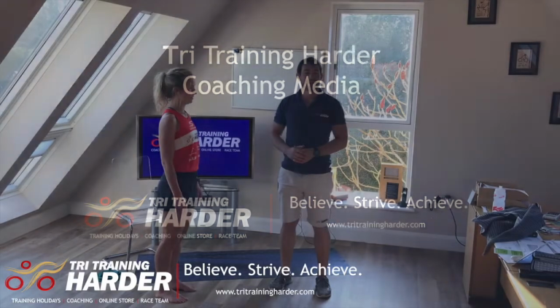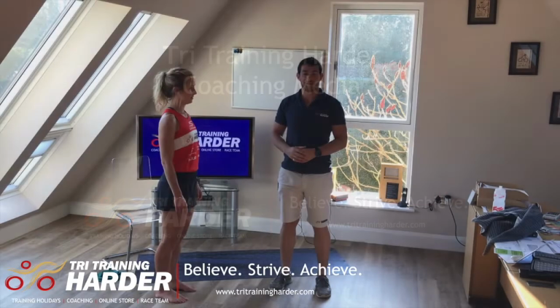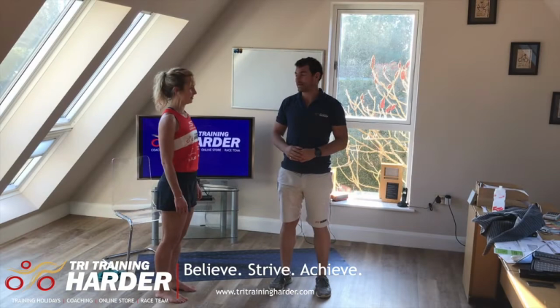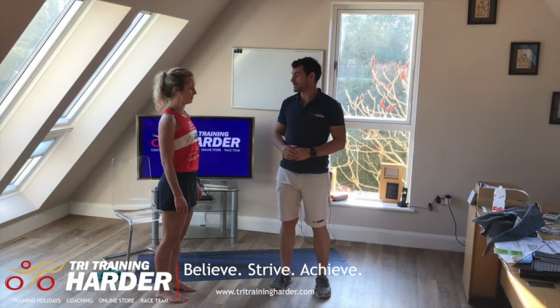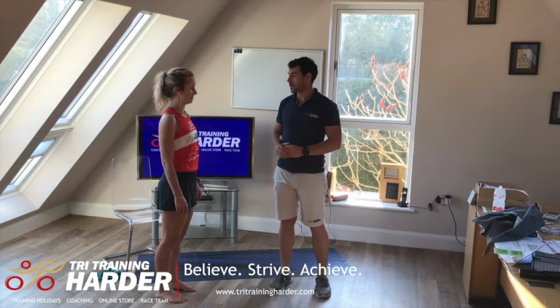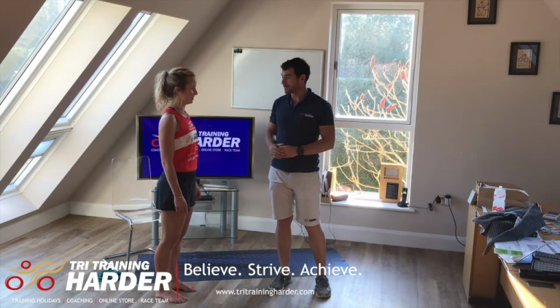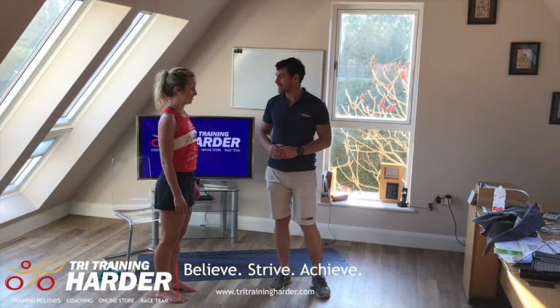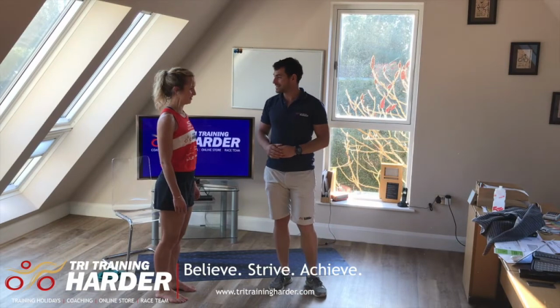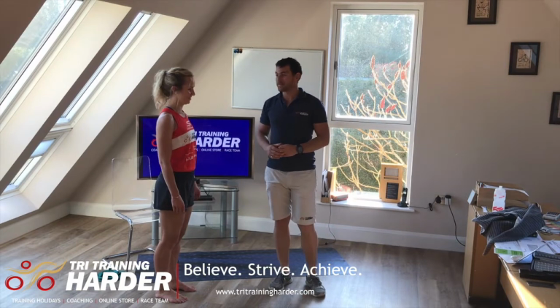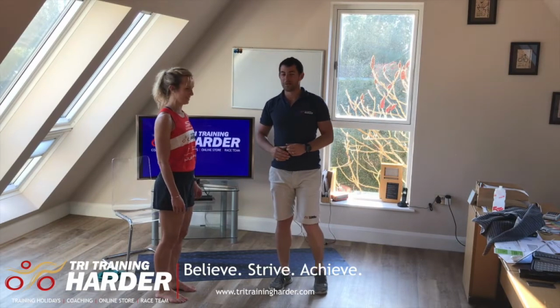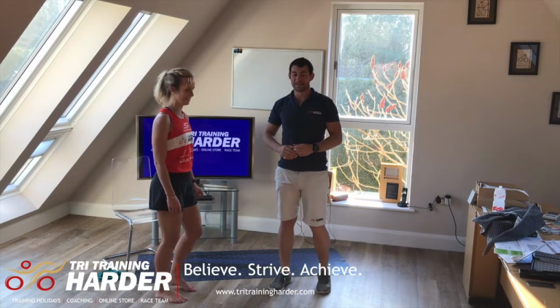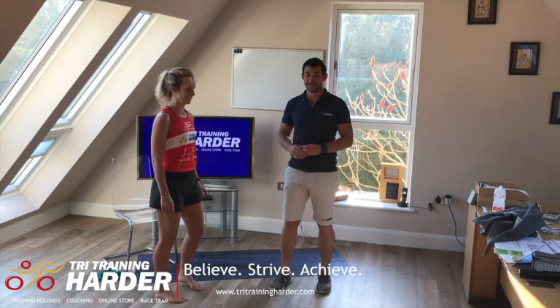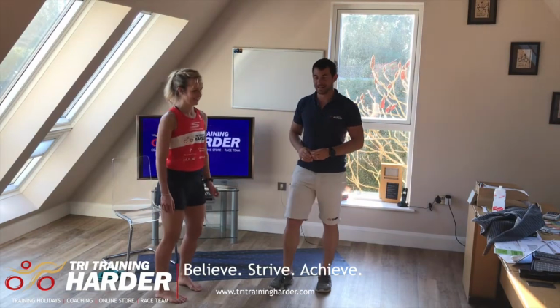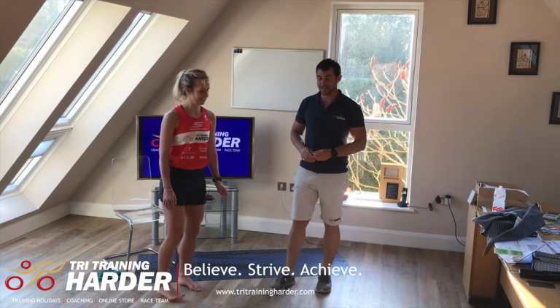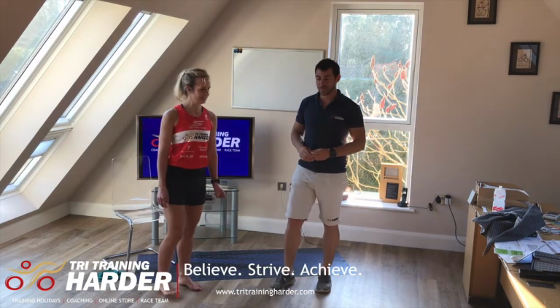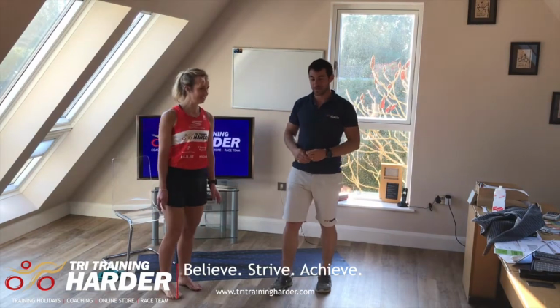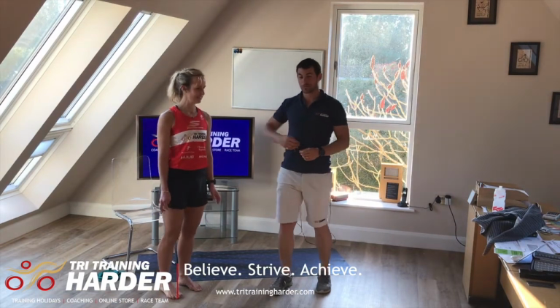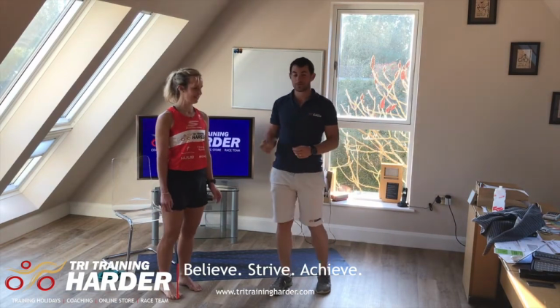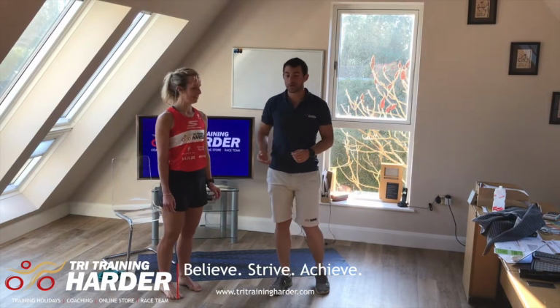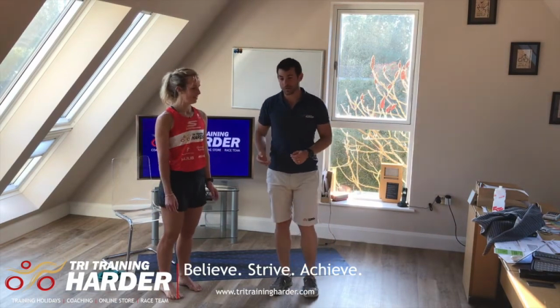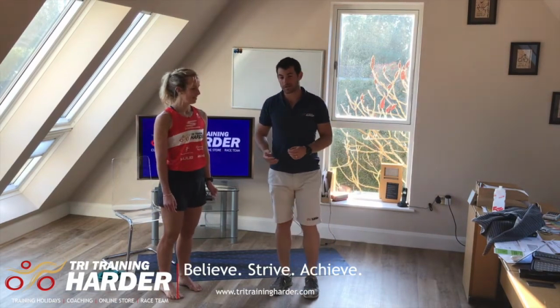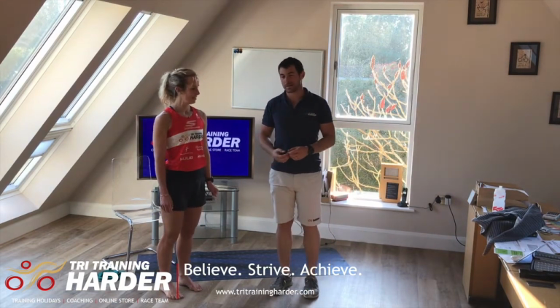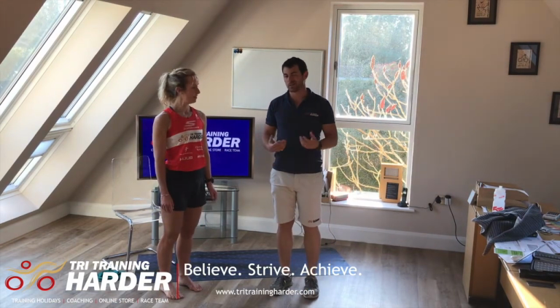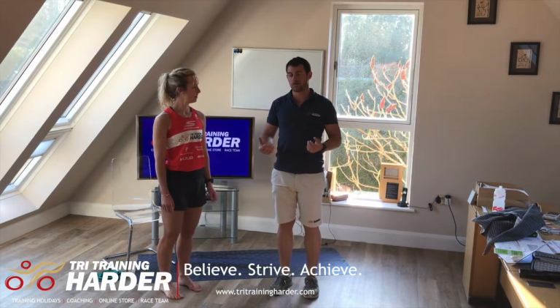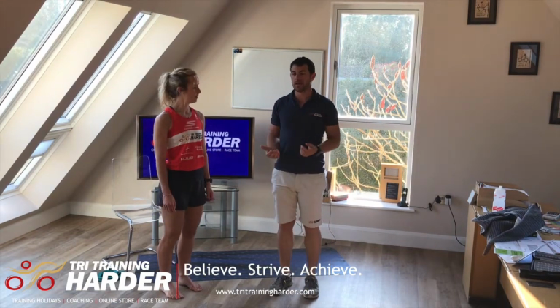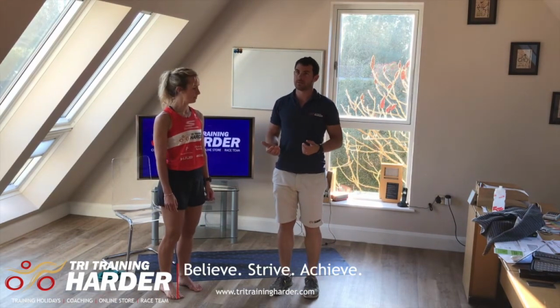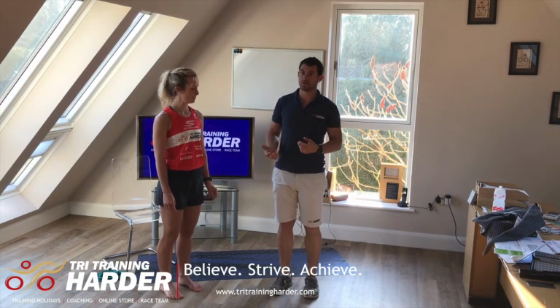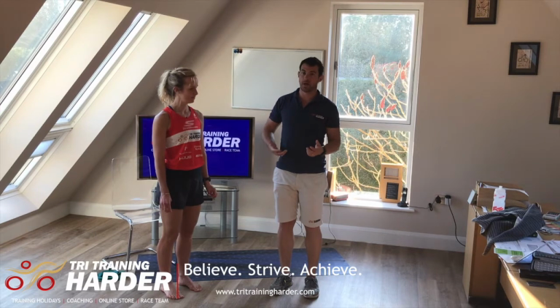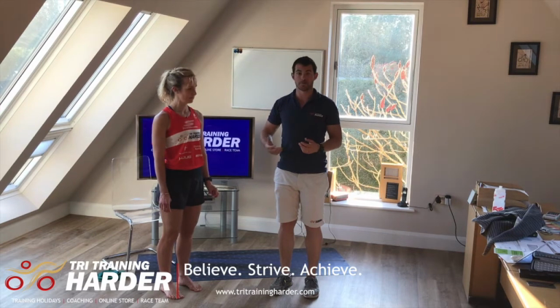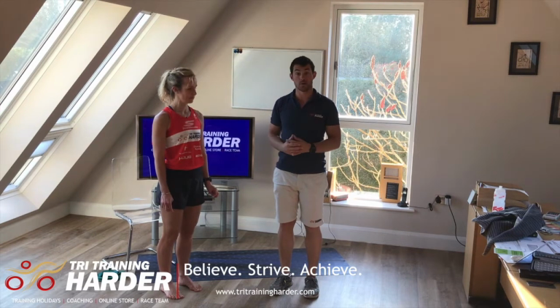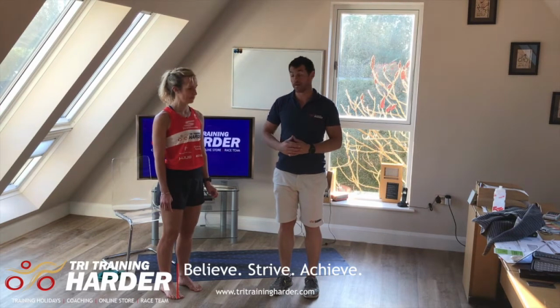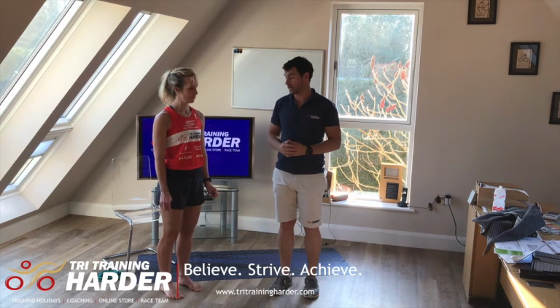Now we're going to look at some calf raises. We're going to look at four types of calf raises, which are really two types of two calf raises.